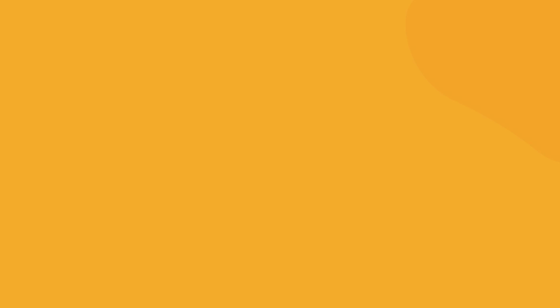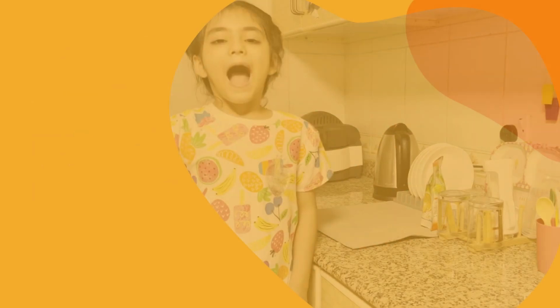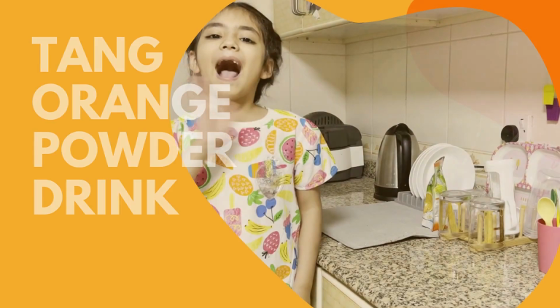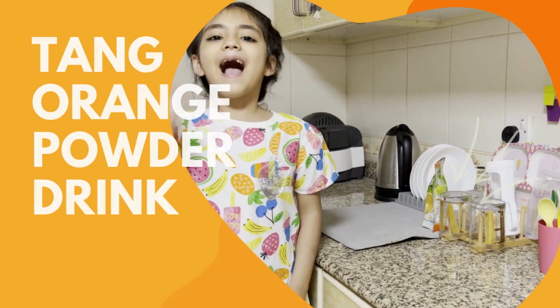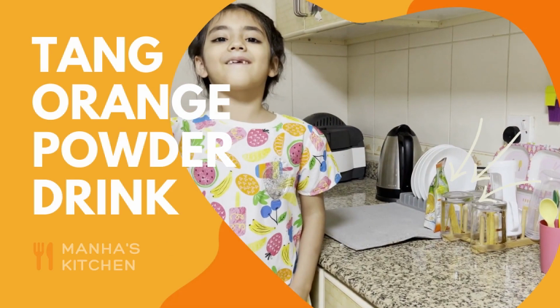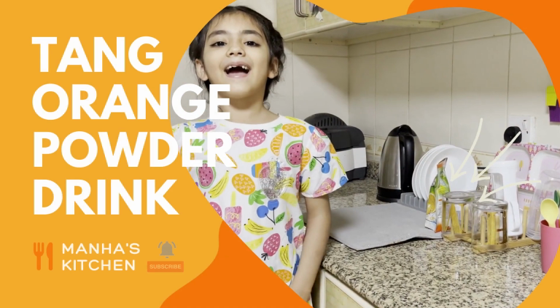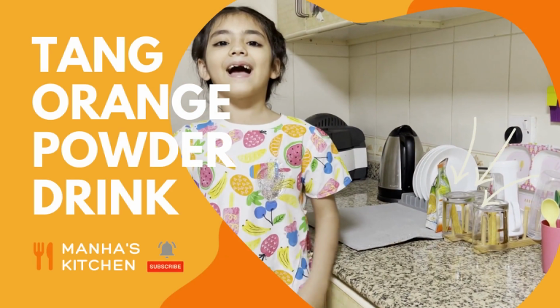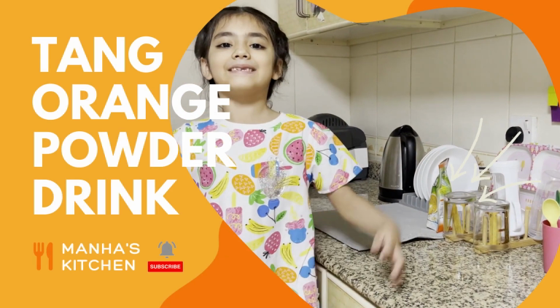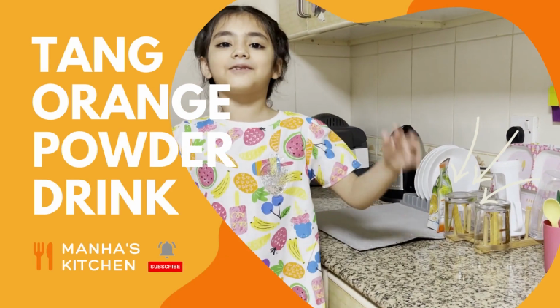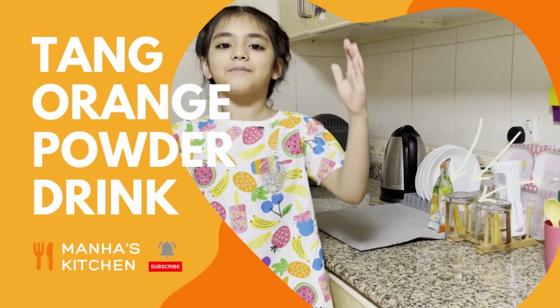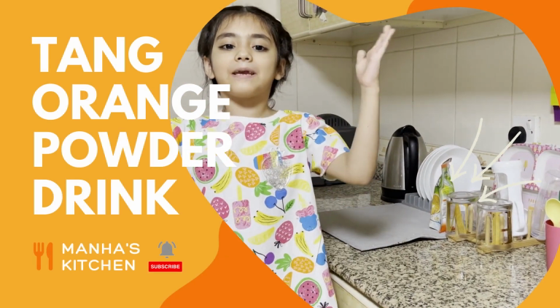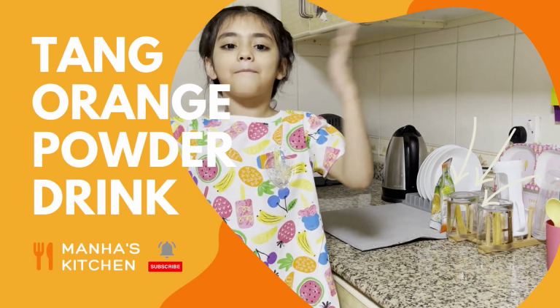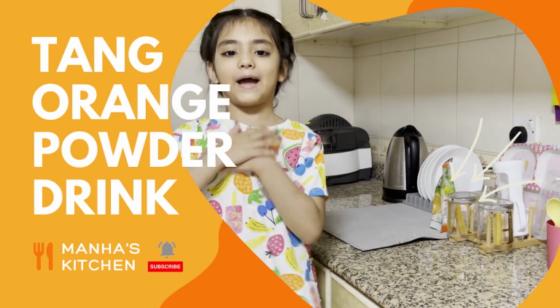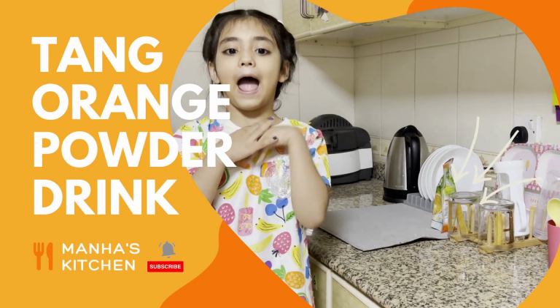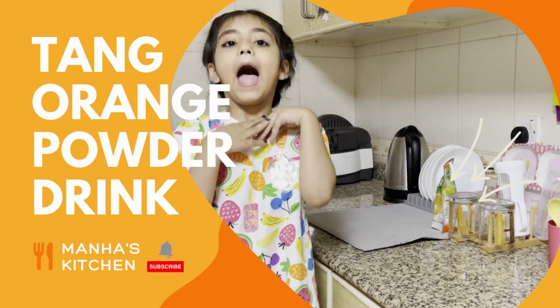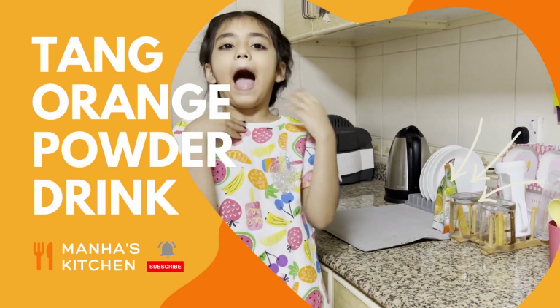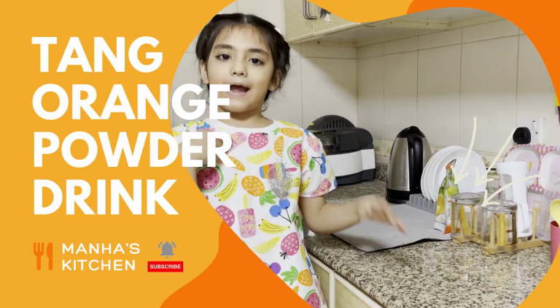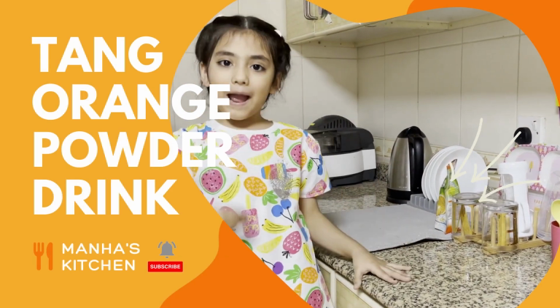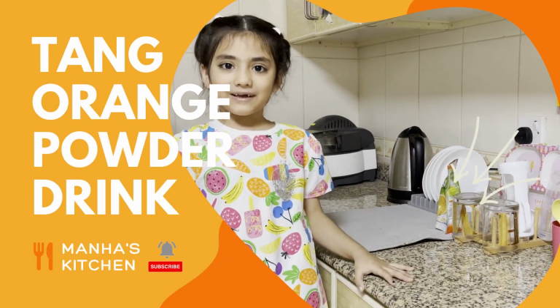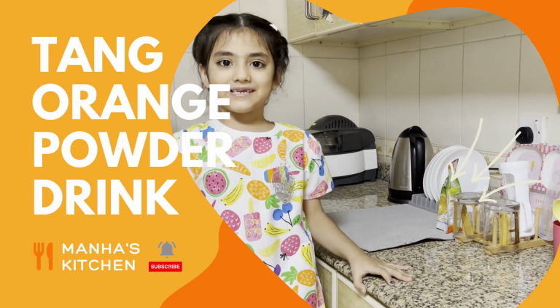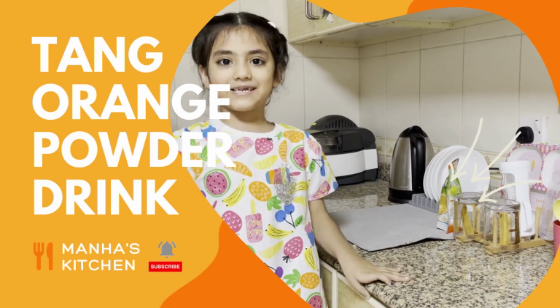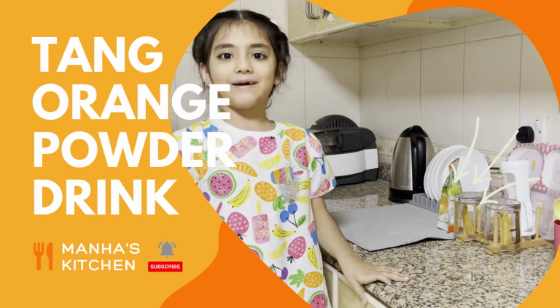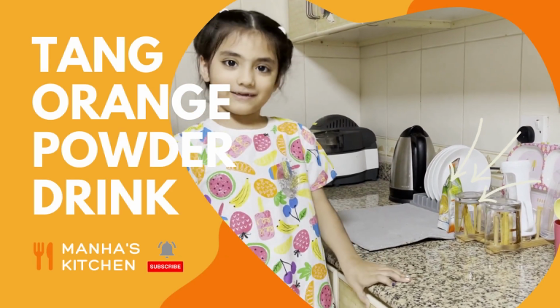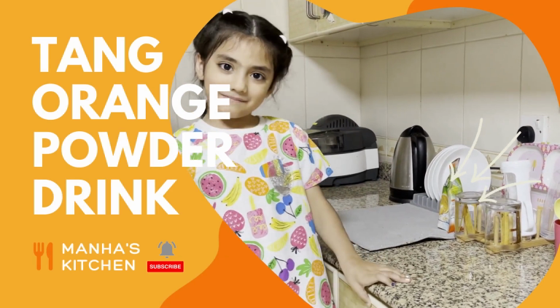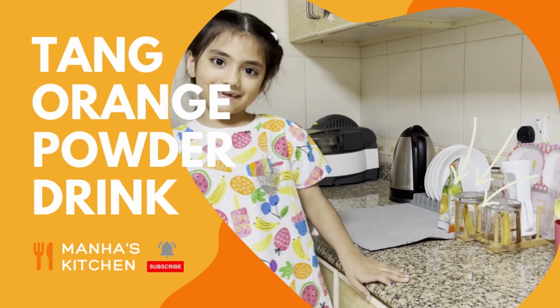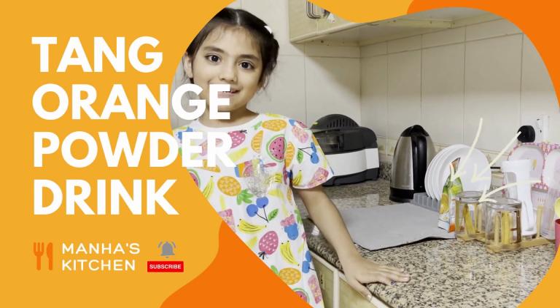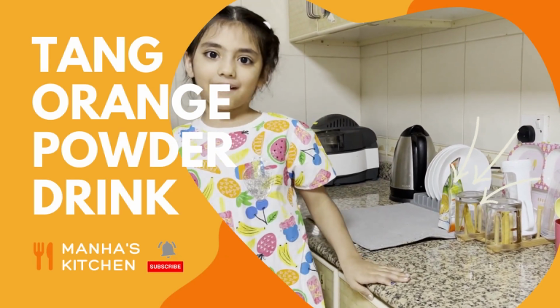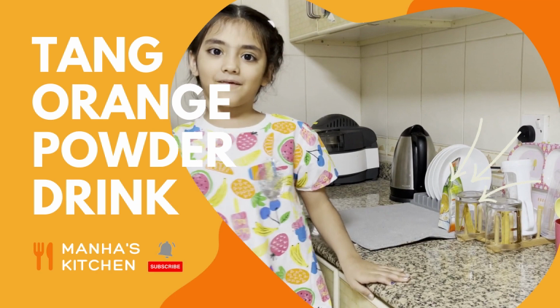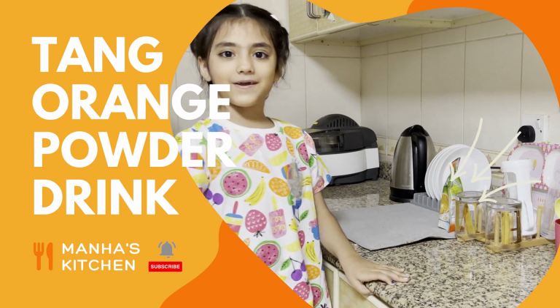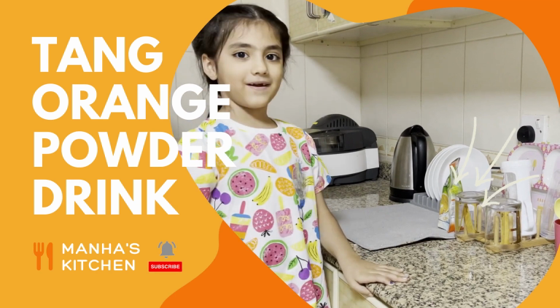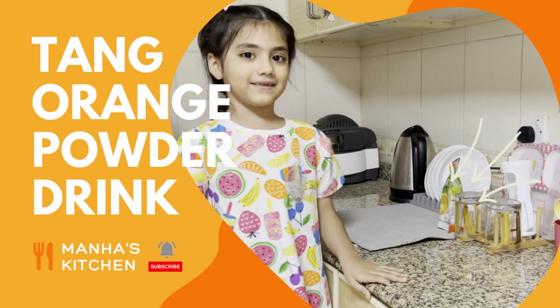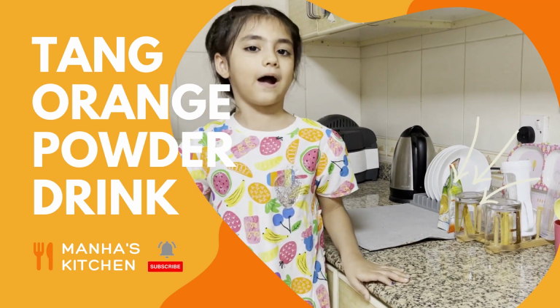Hi friends, it's me, Maha, and I'm going to teach you how to make Tang for yourself.